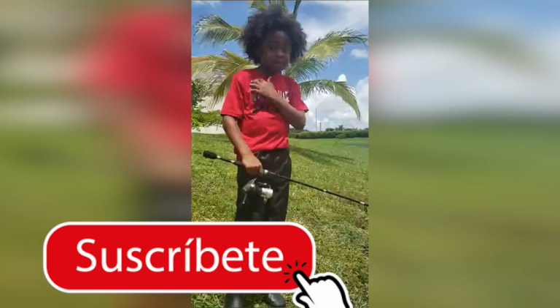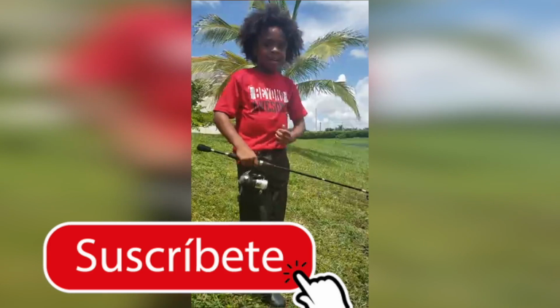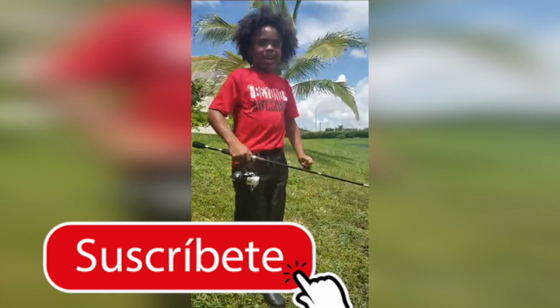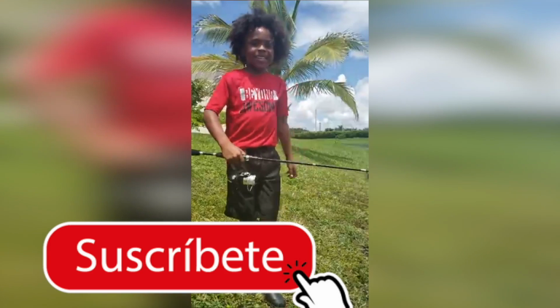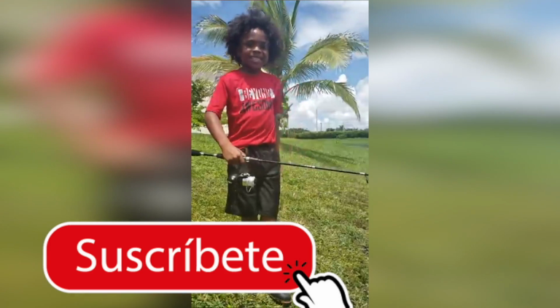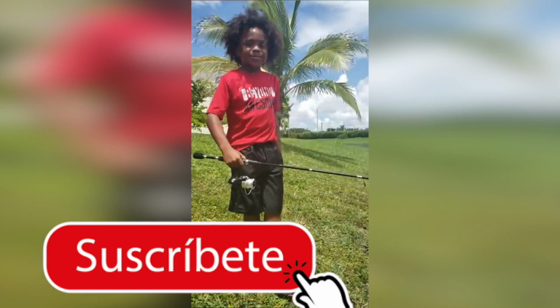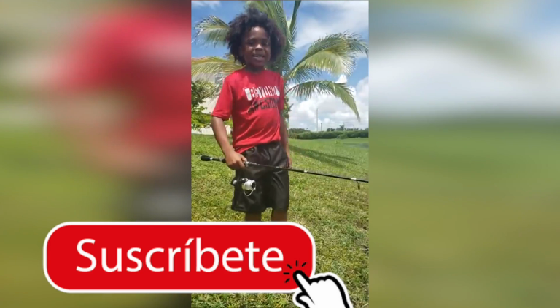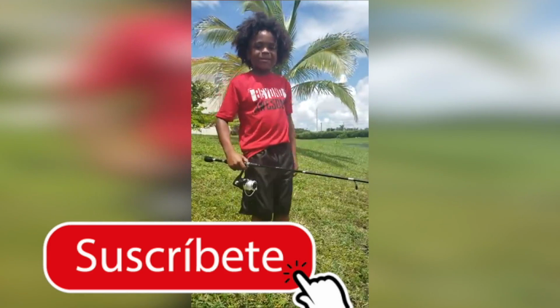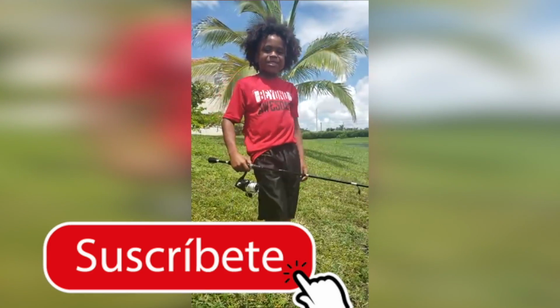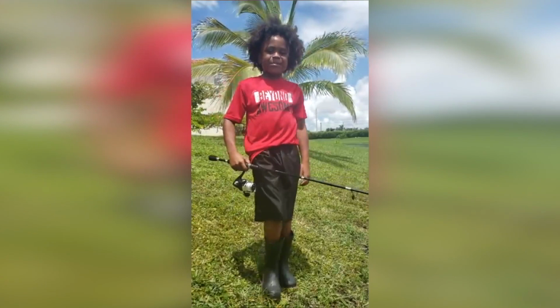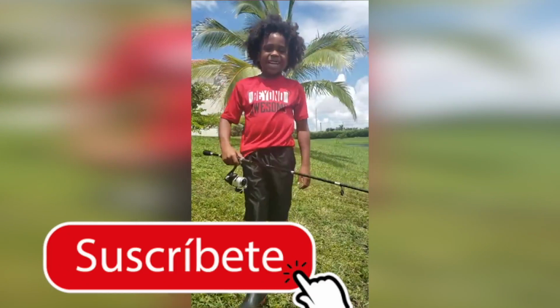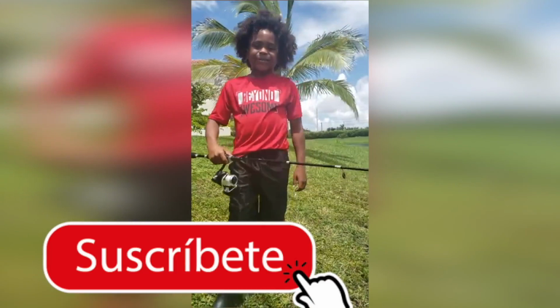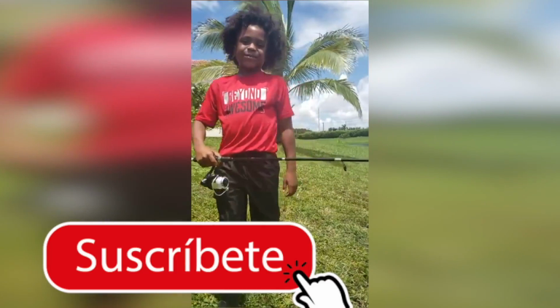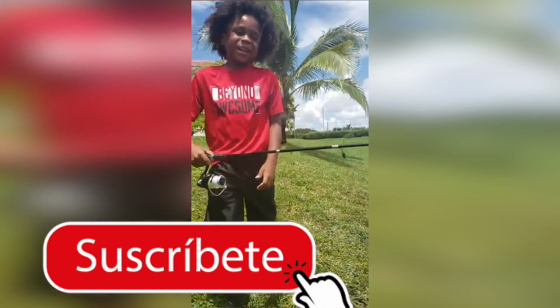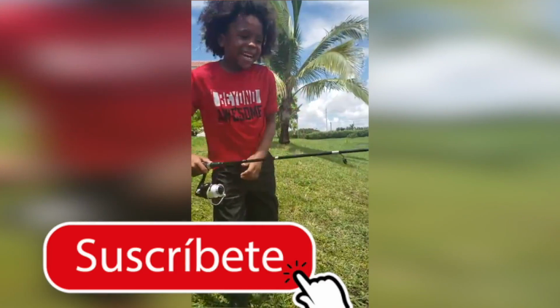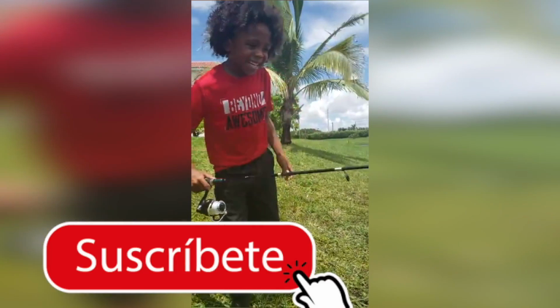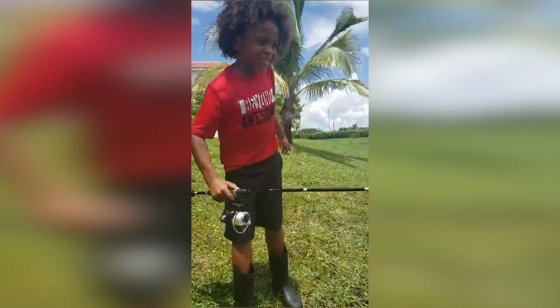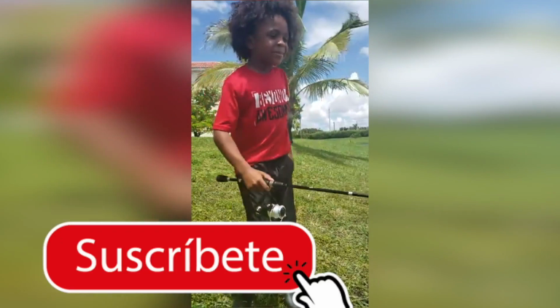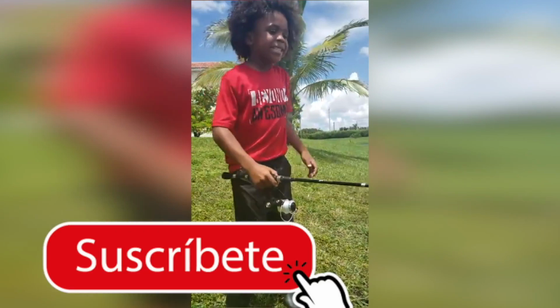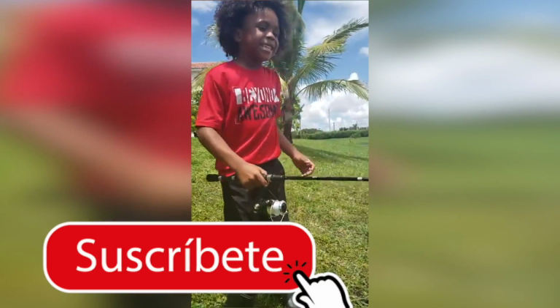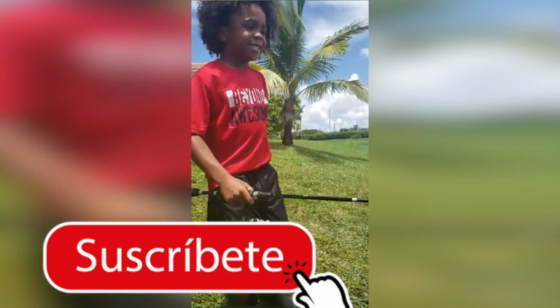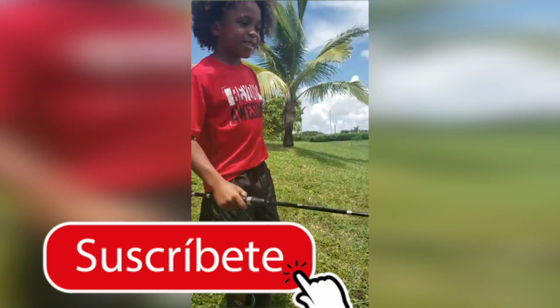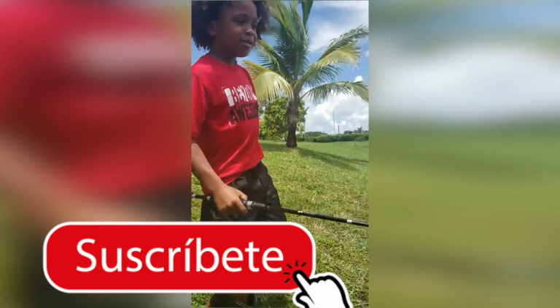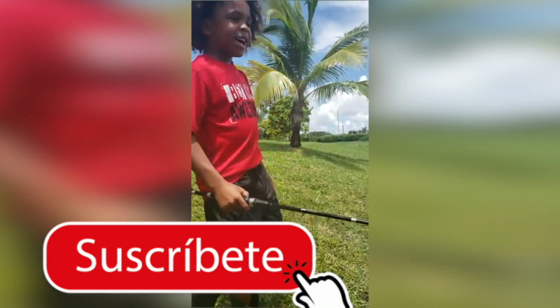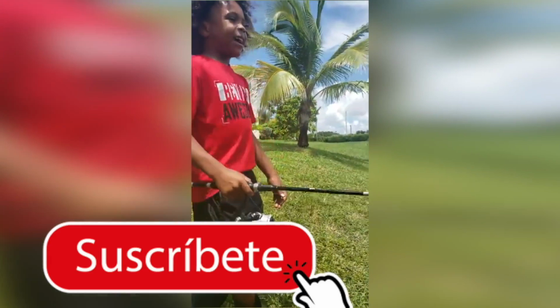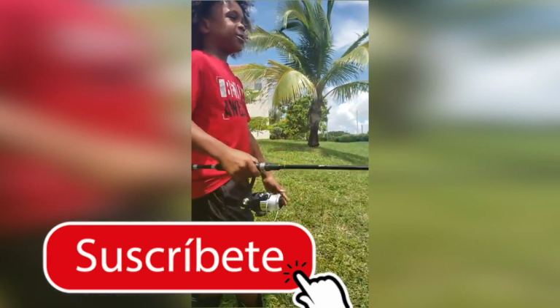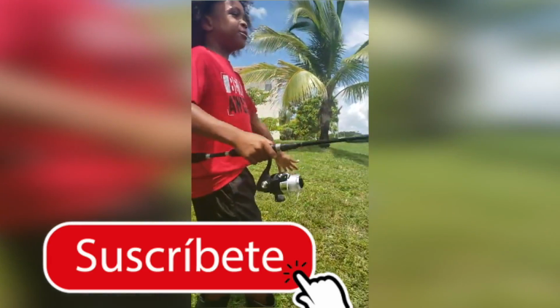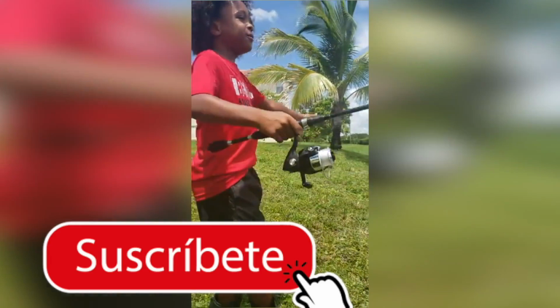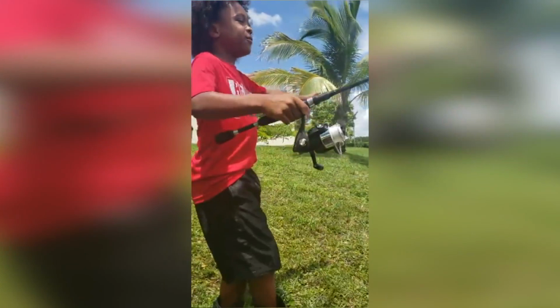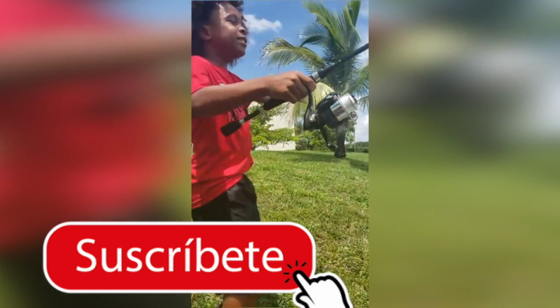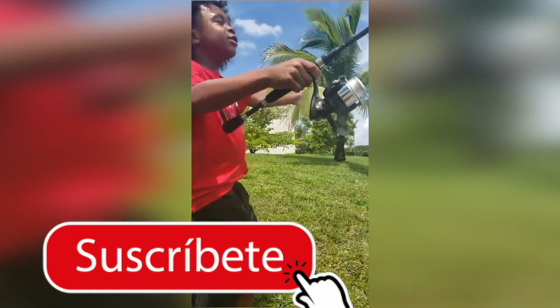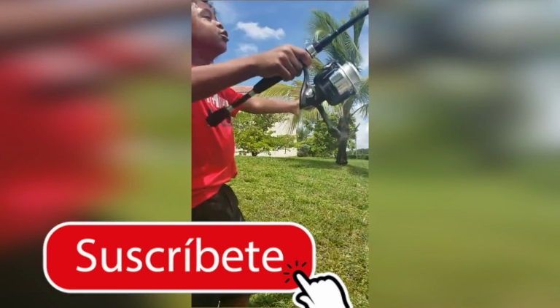Hi guys, my name is Bryn Davencourt and I'm going to be teaching you how to fish.